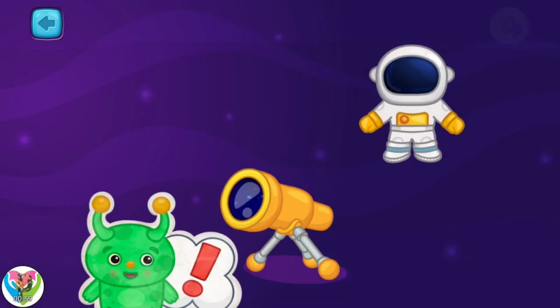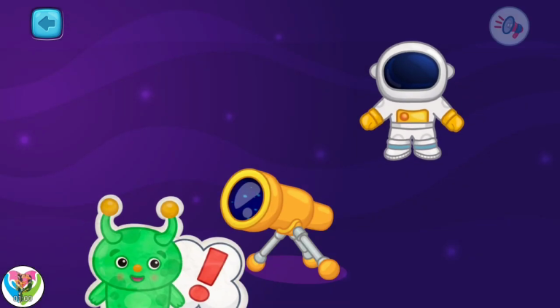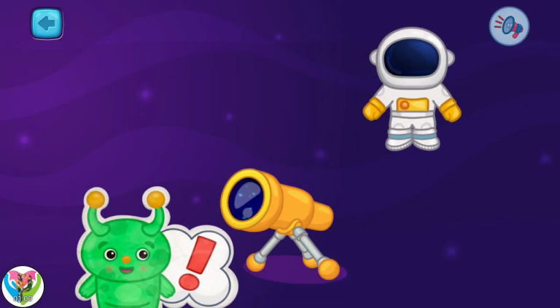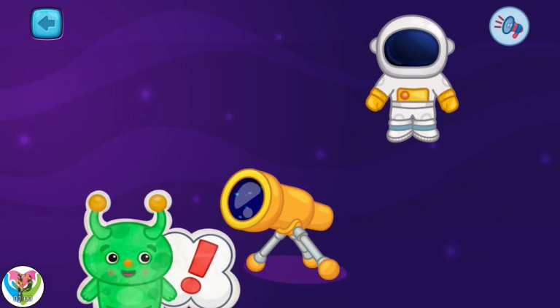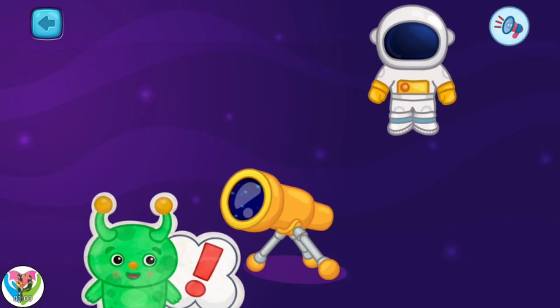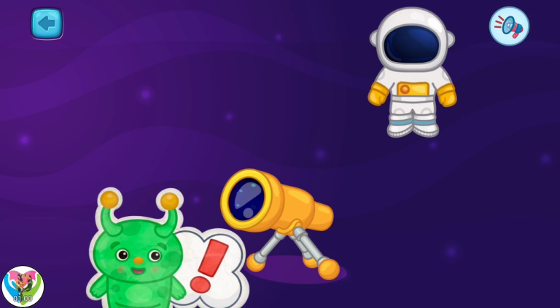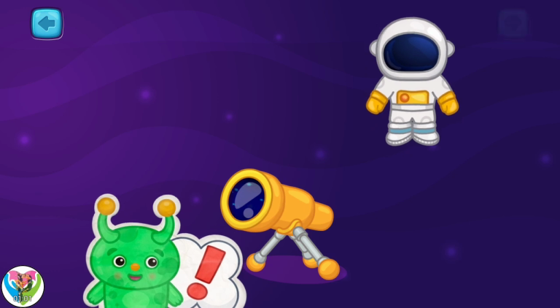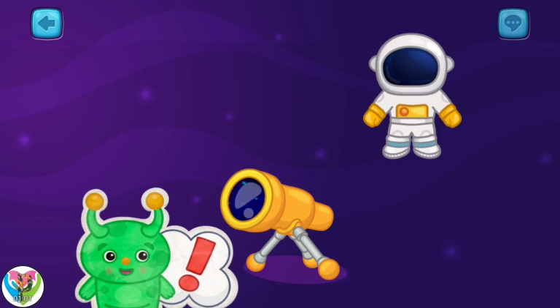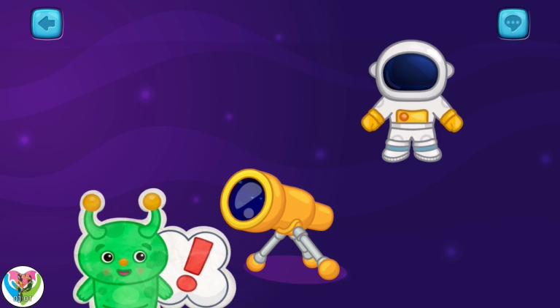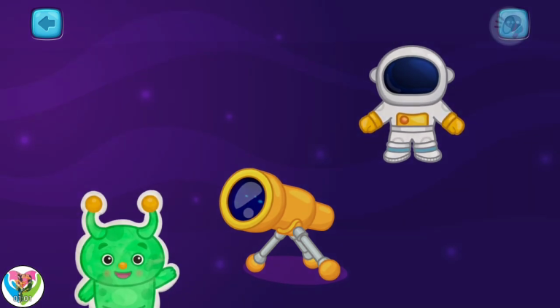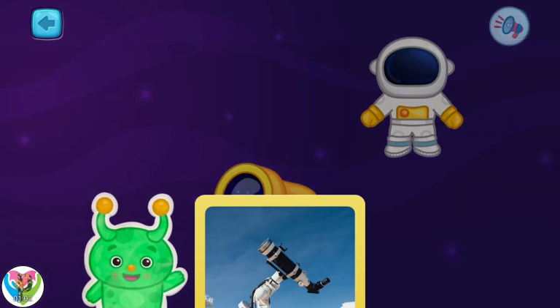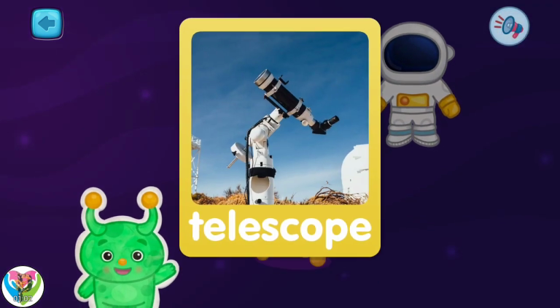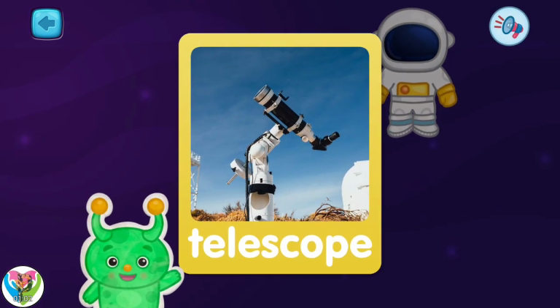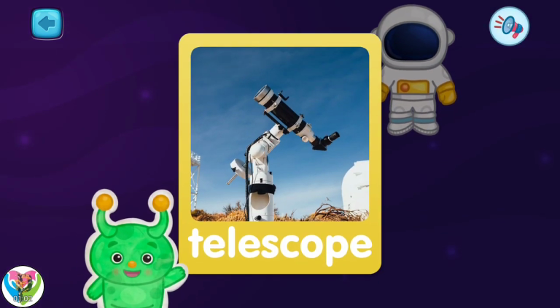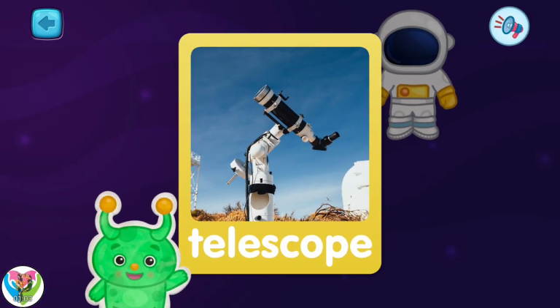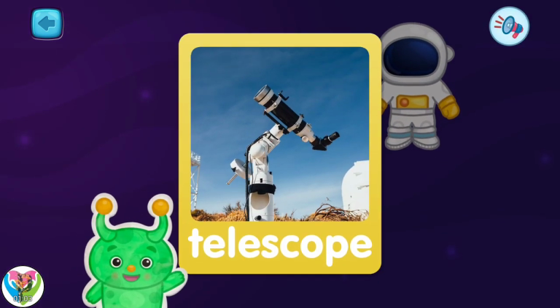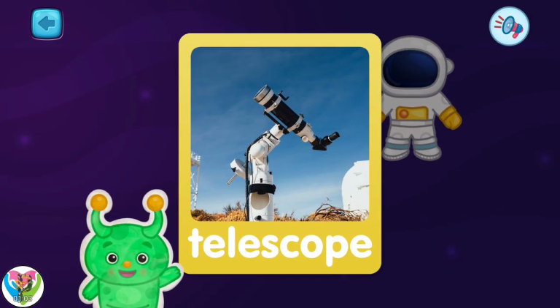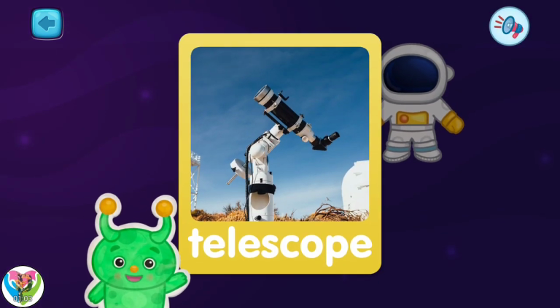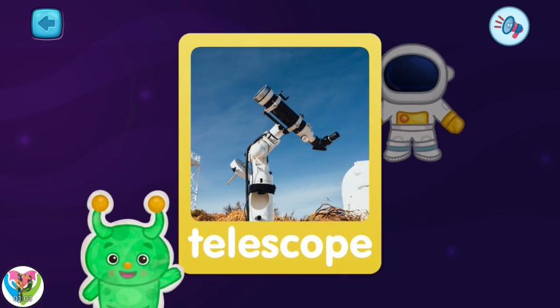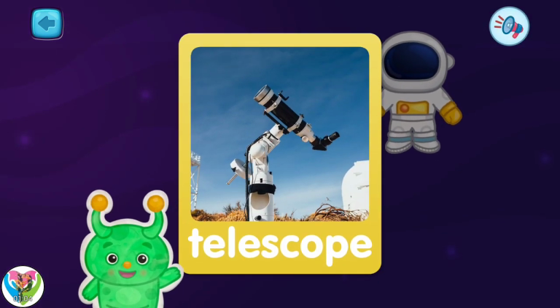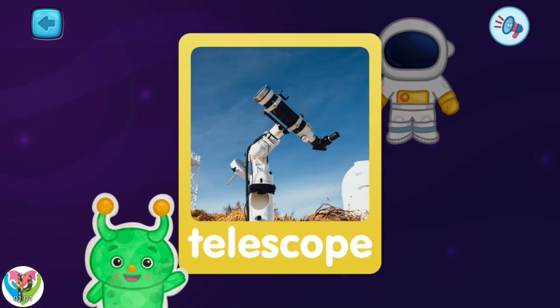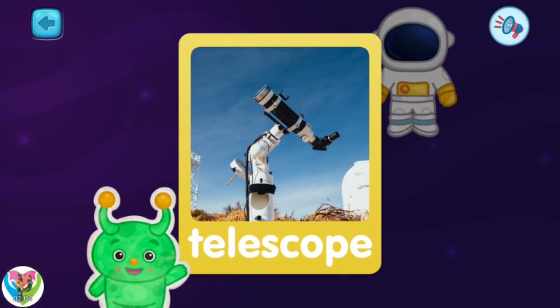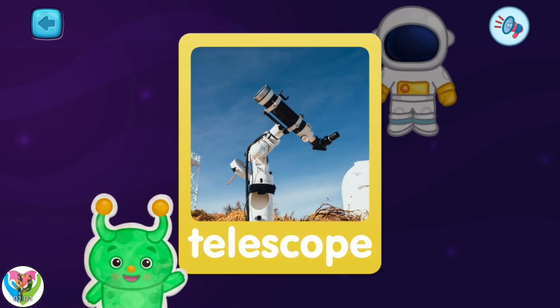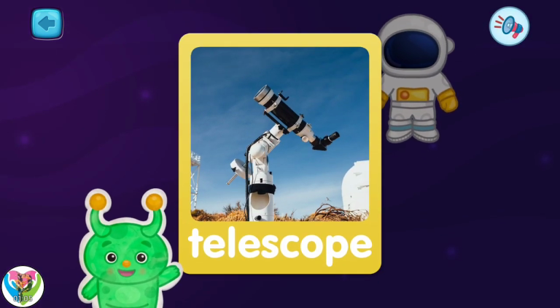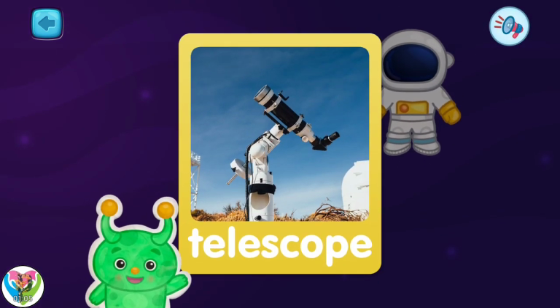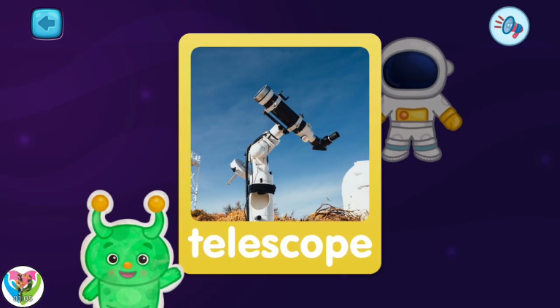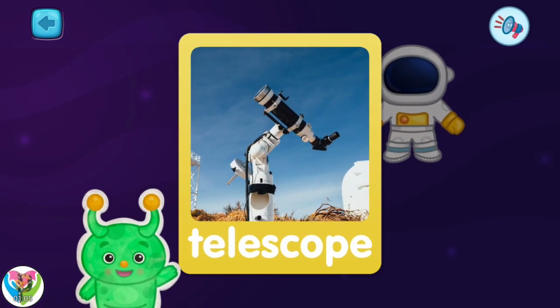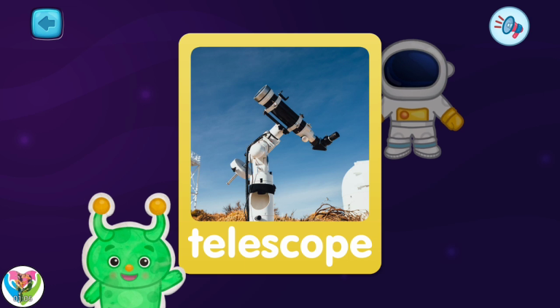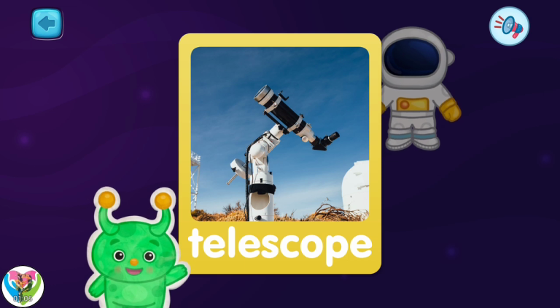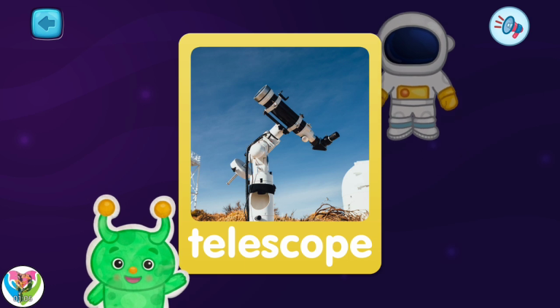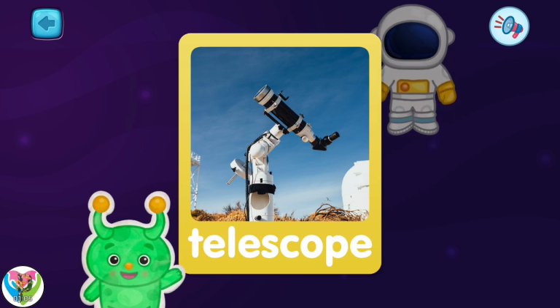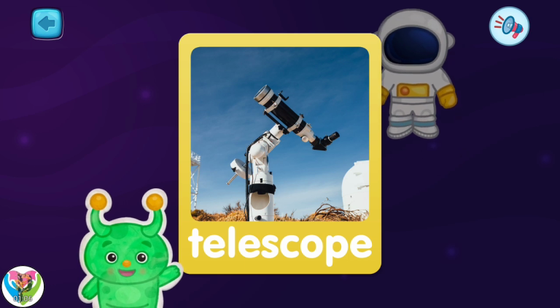Pick another one. This is a telescope. With its help, we can see the stars.